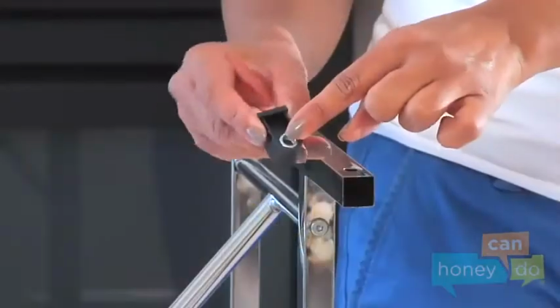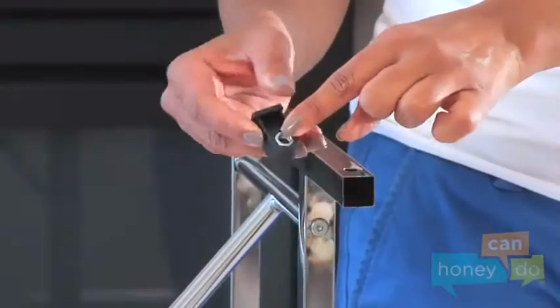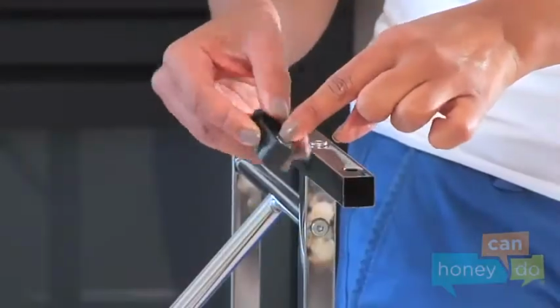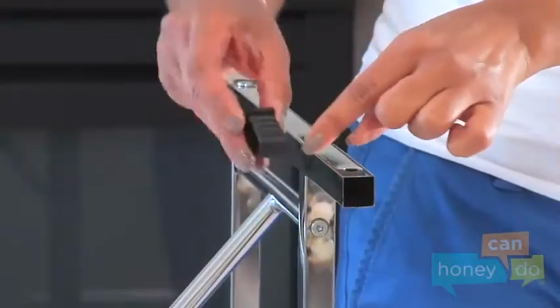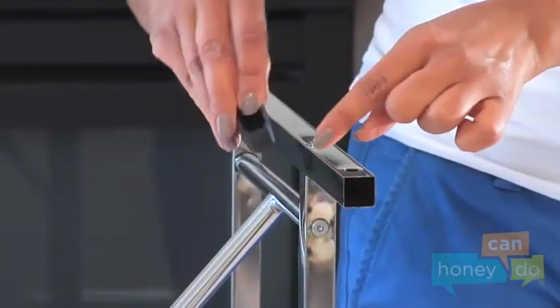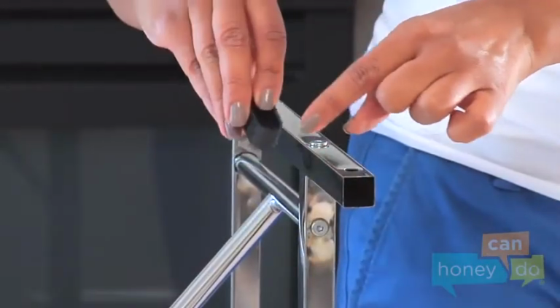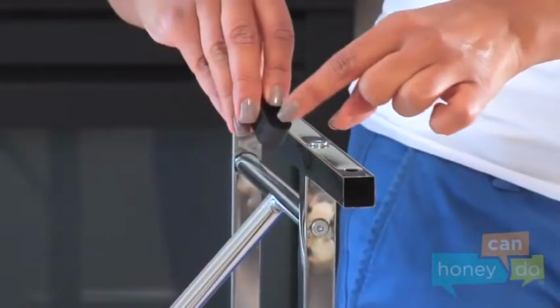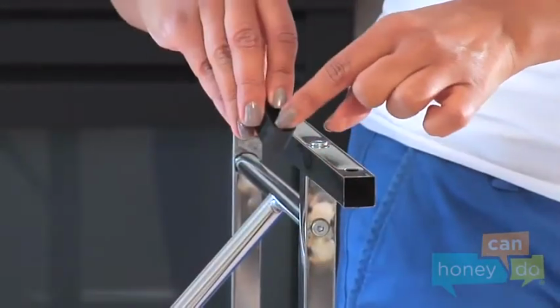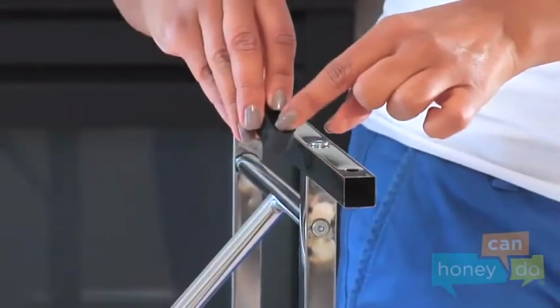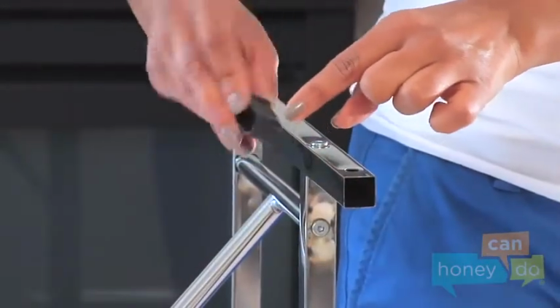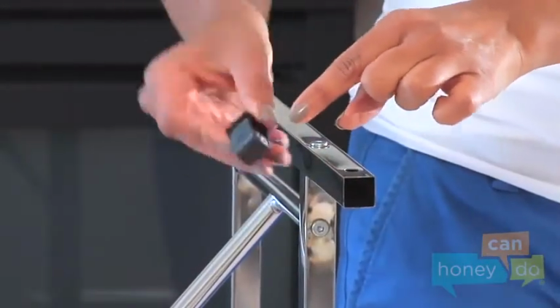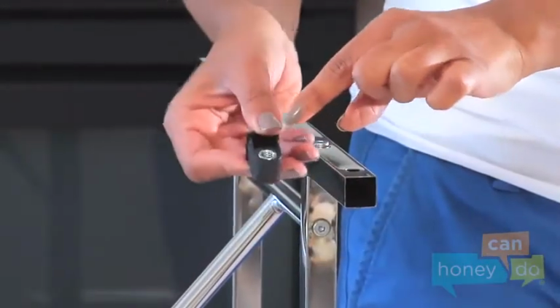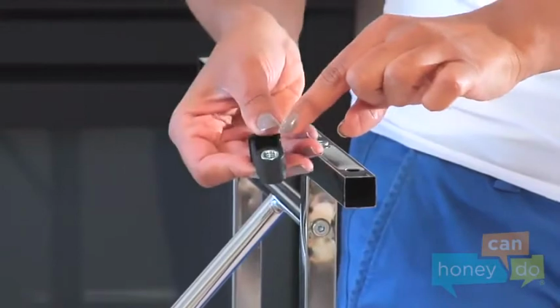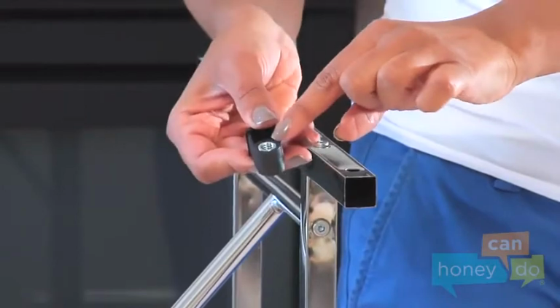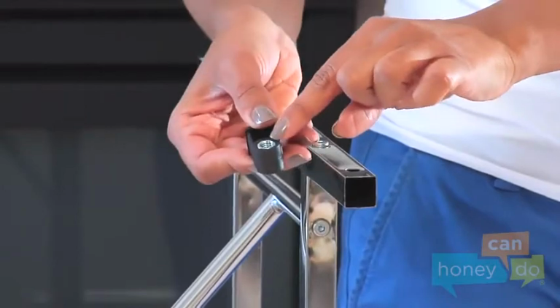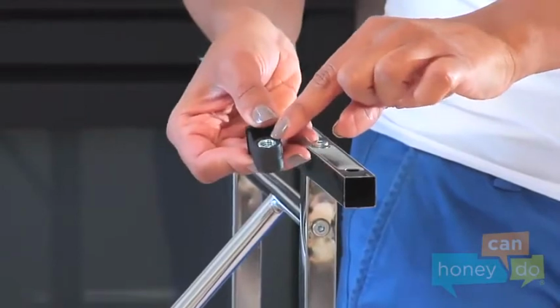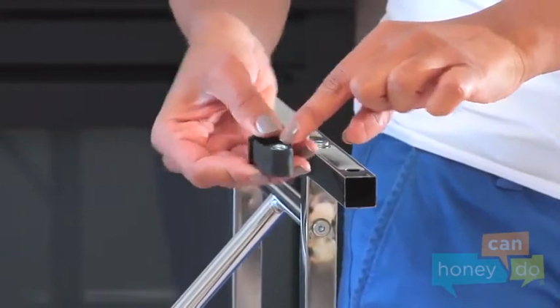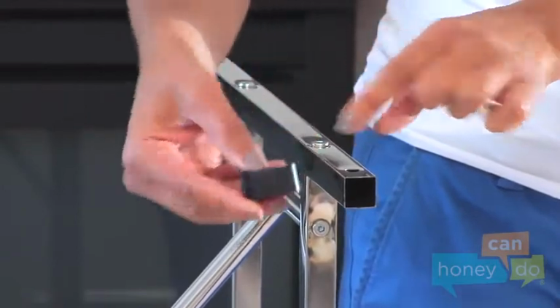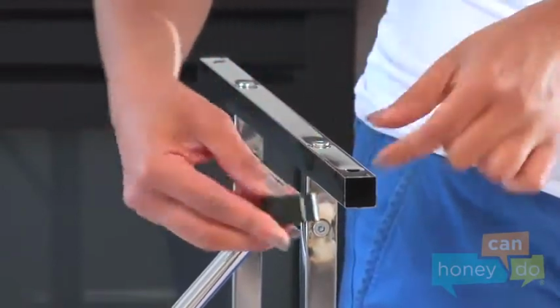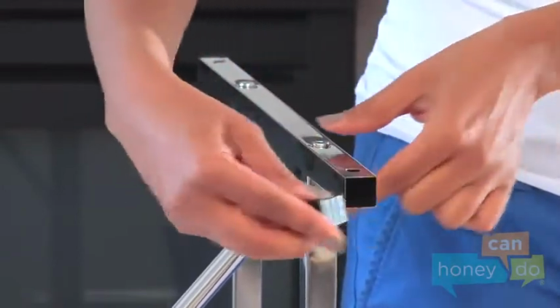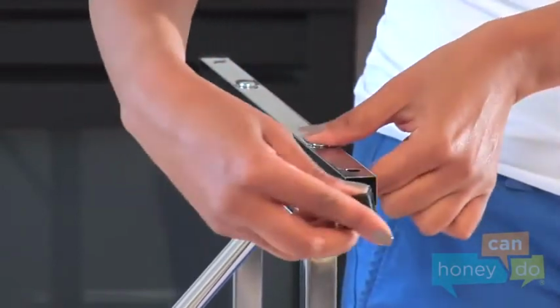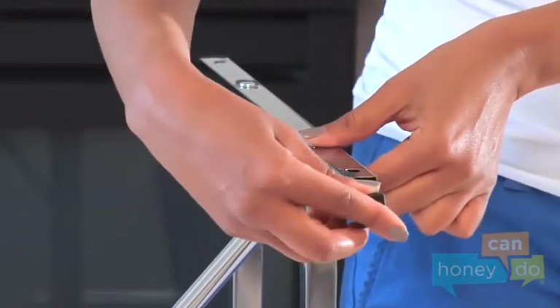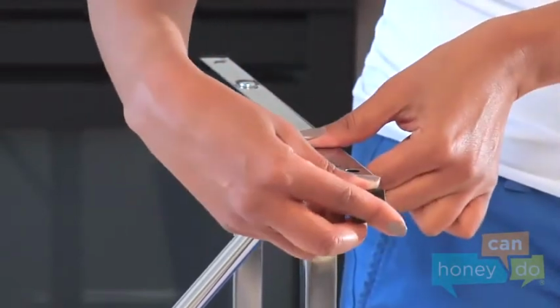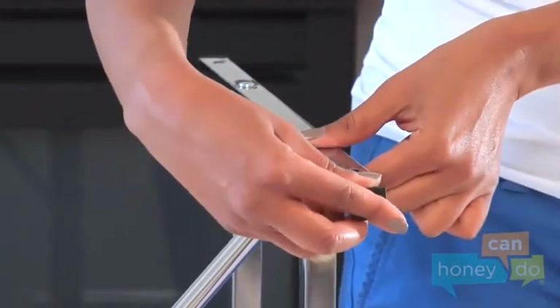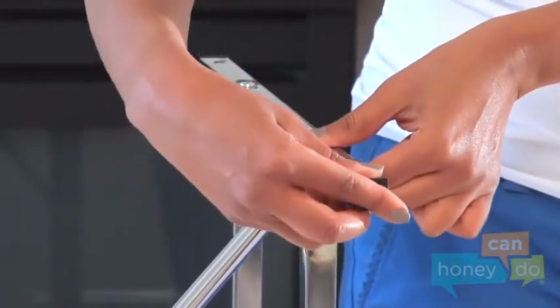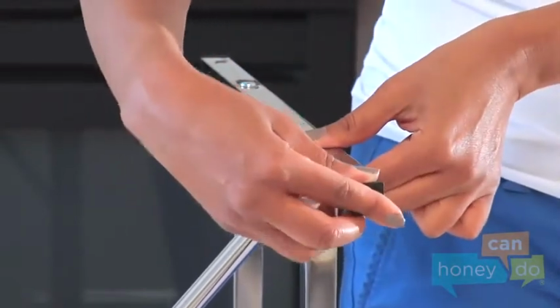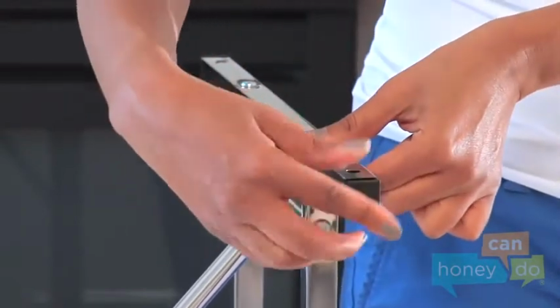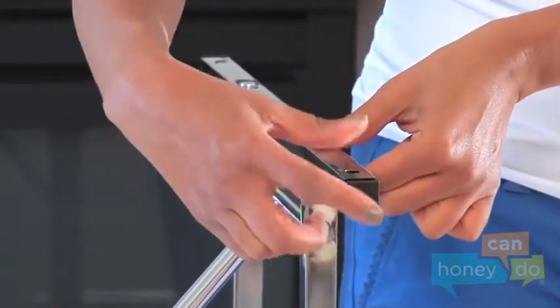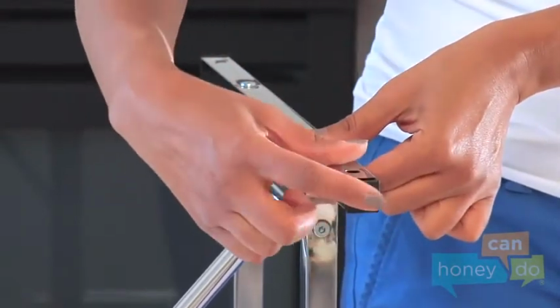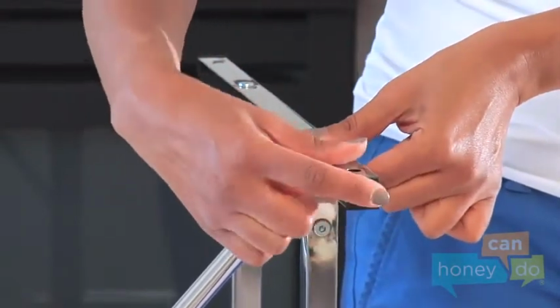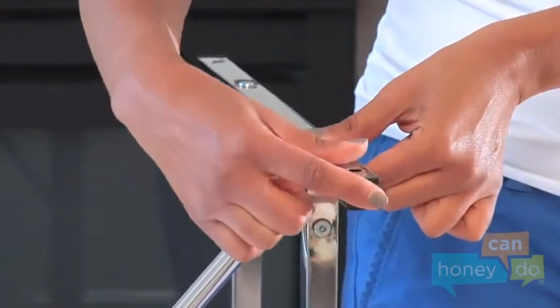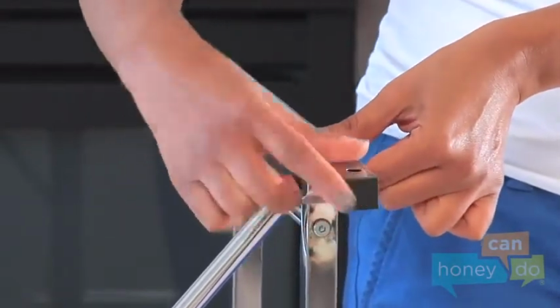Now, slip a base cap nut side up into the end of each base bar.